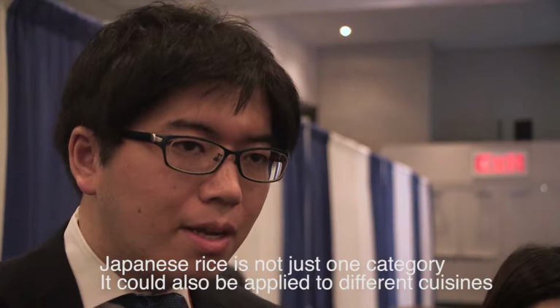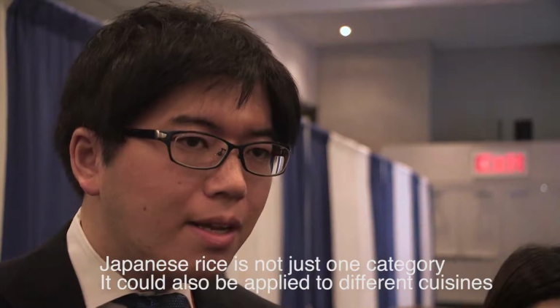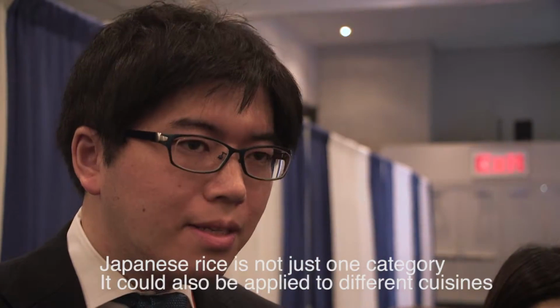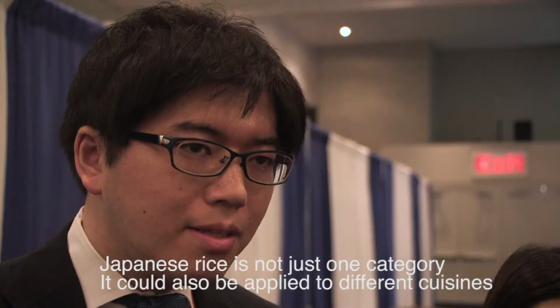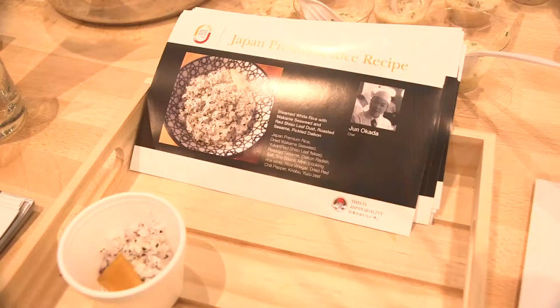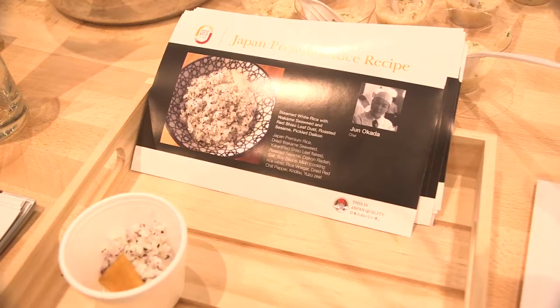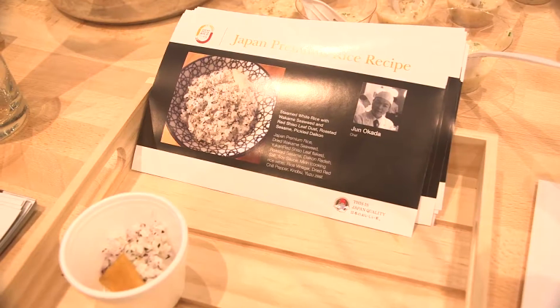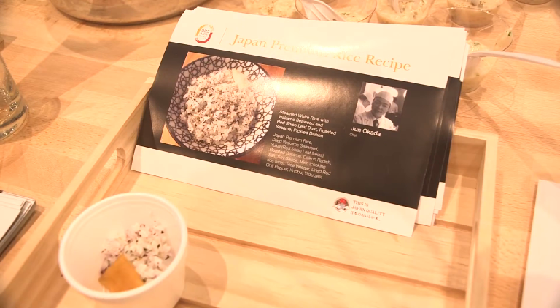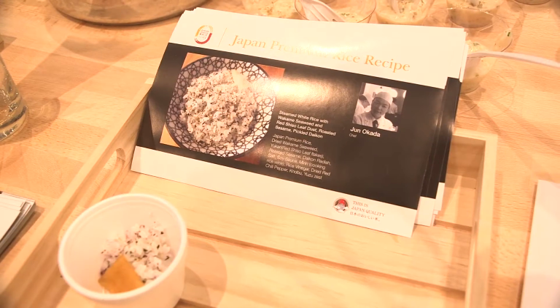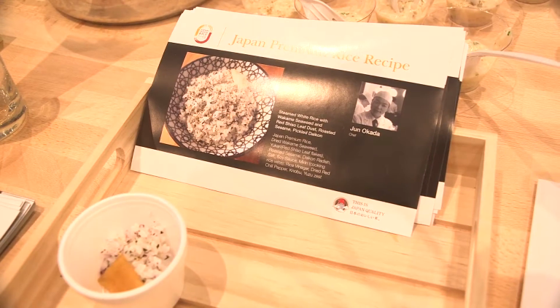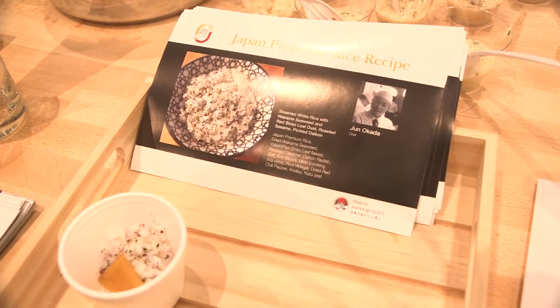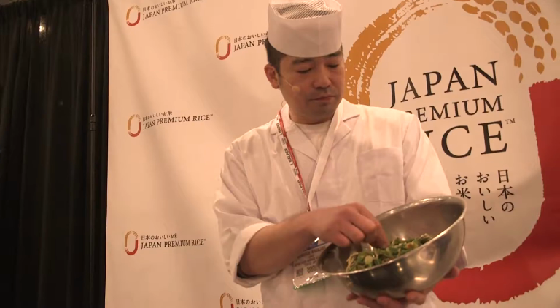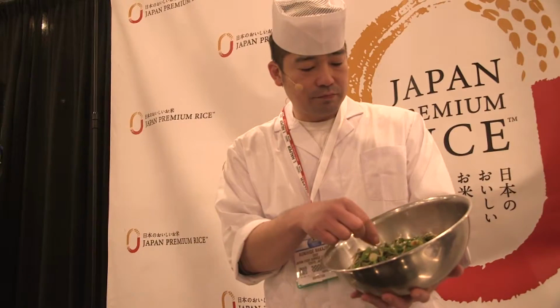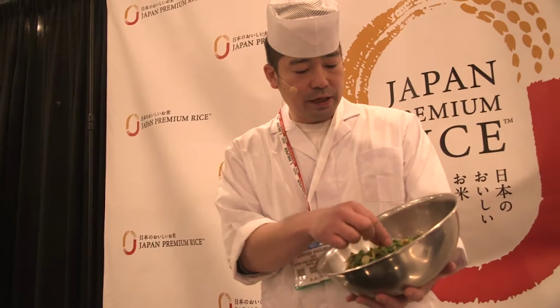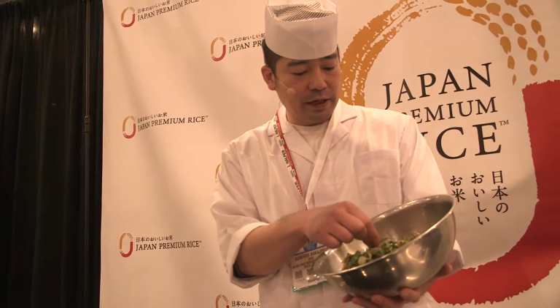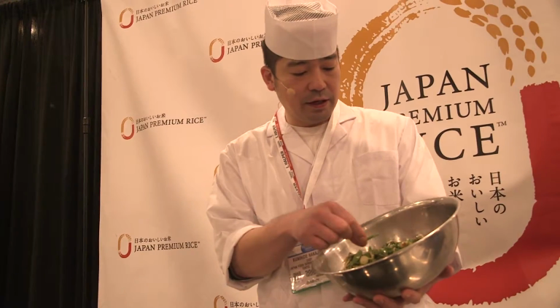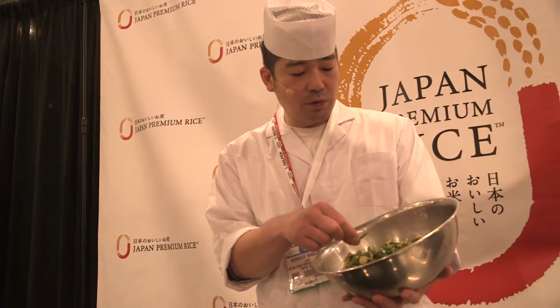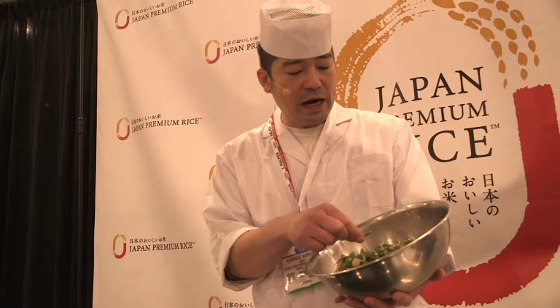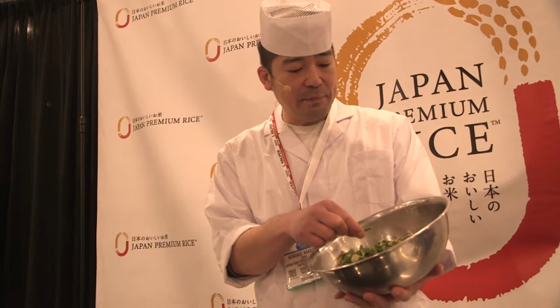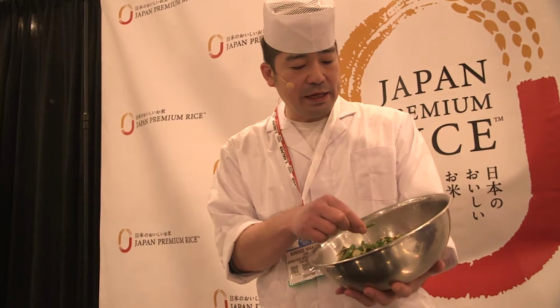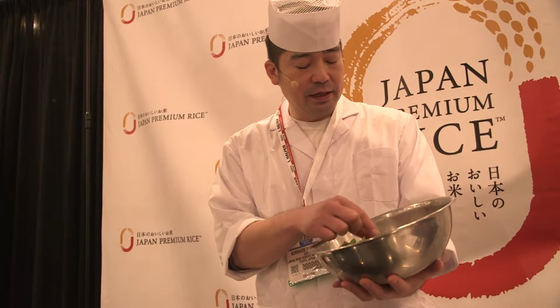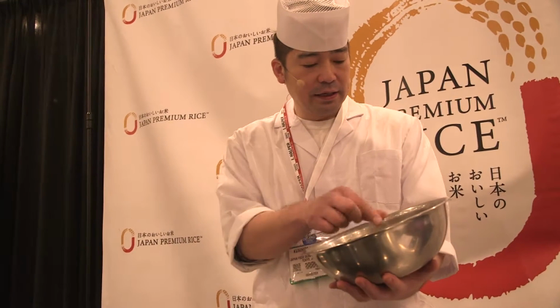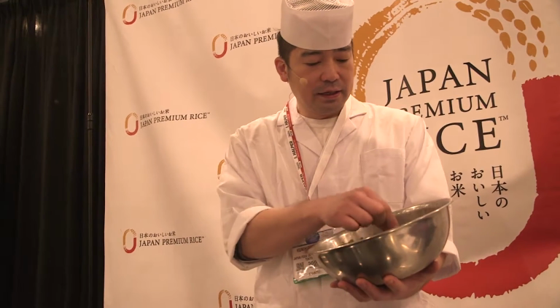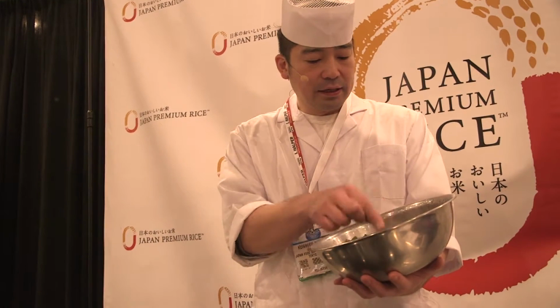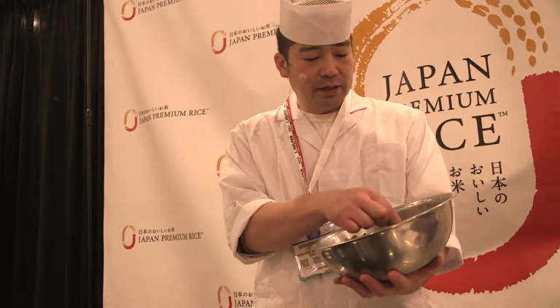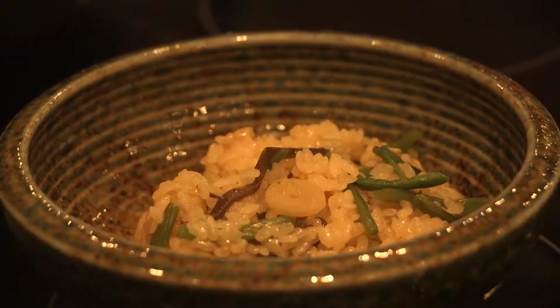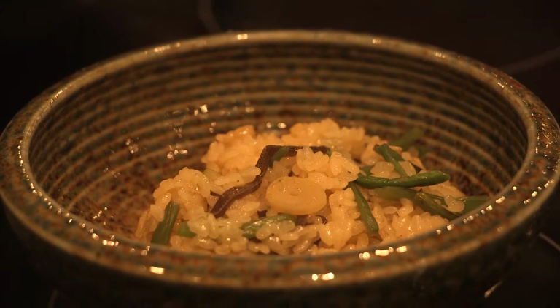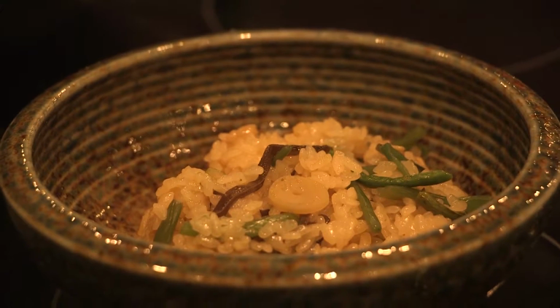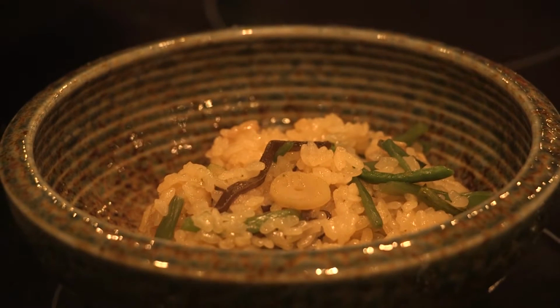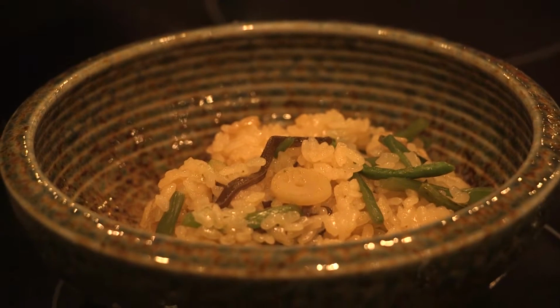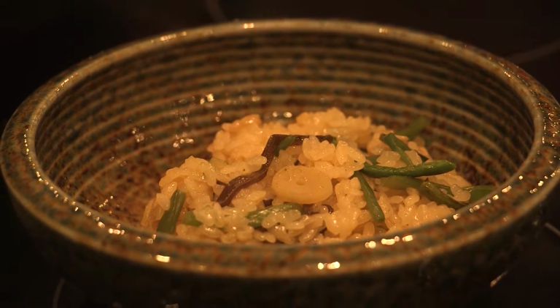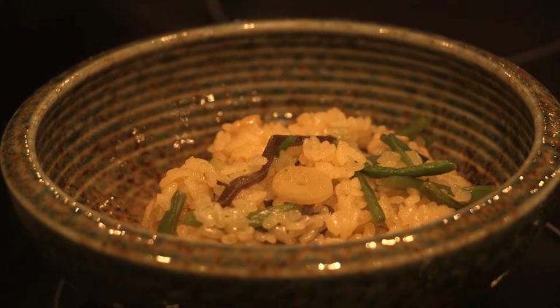In 2013, UNESCO added Japanese traditional cuisine, Washoku, to the cultural heritage list.